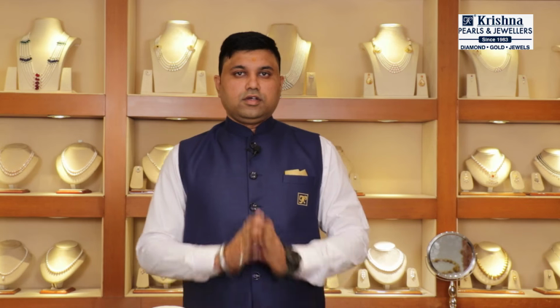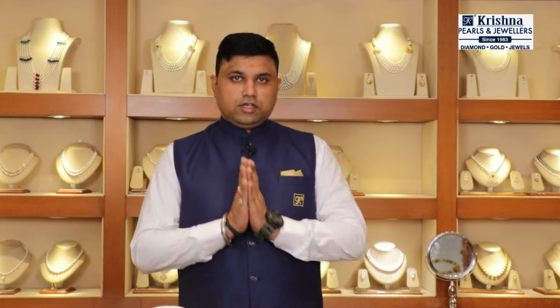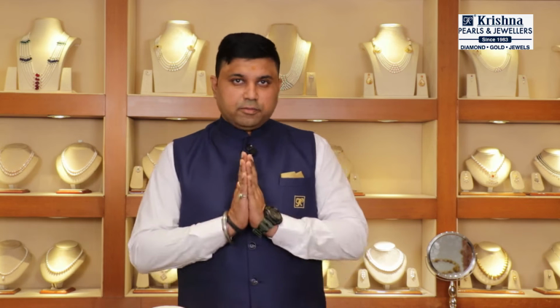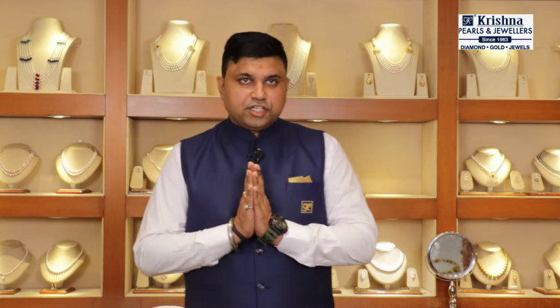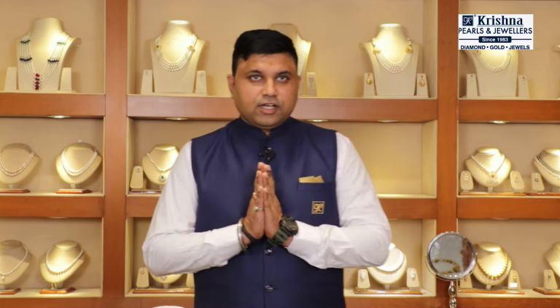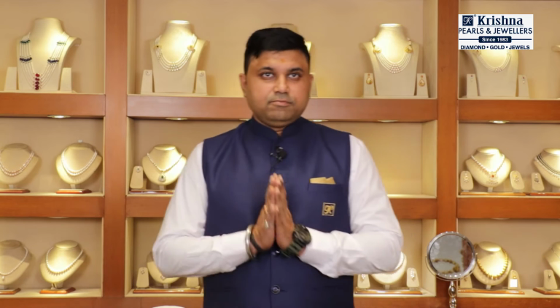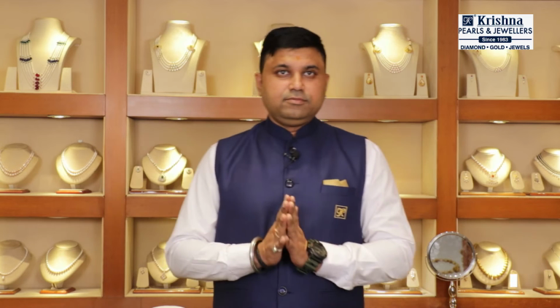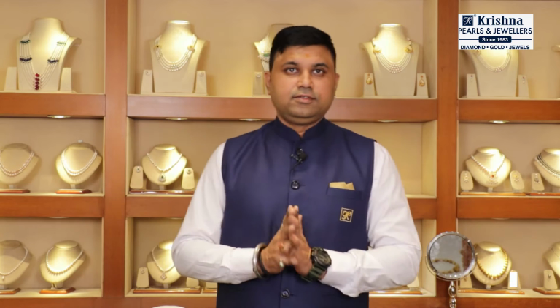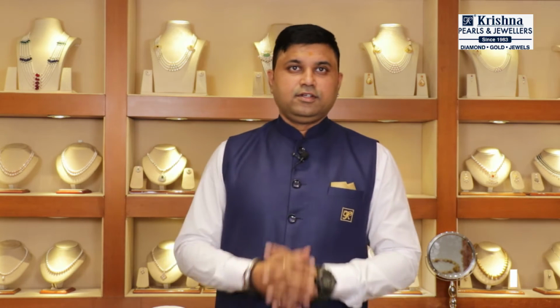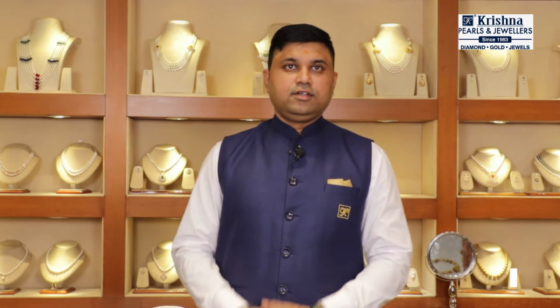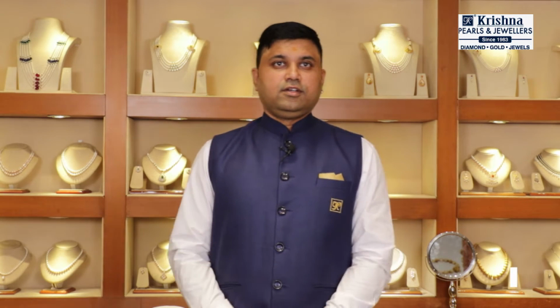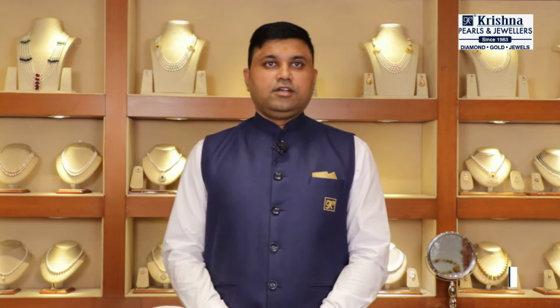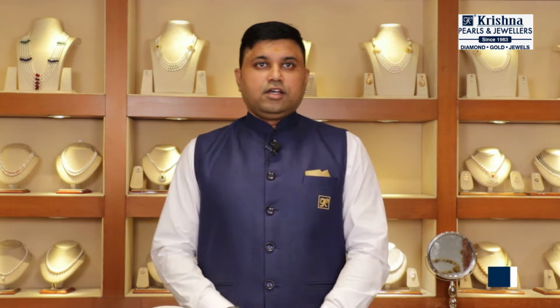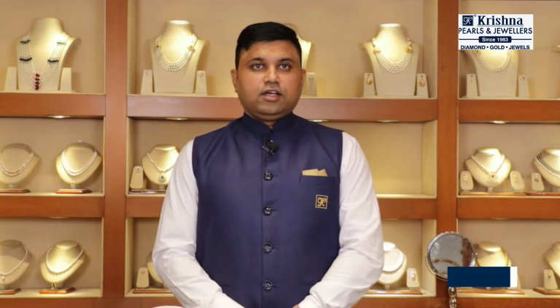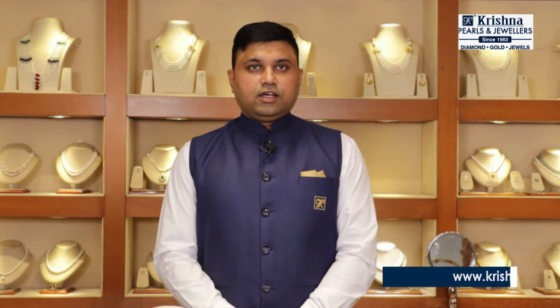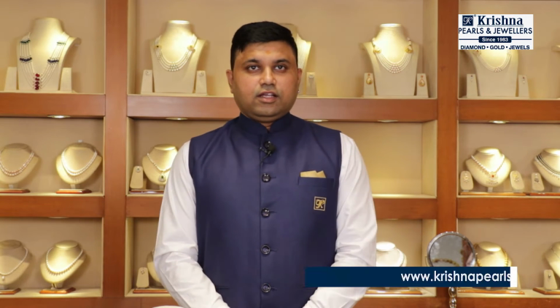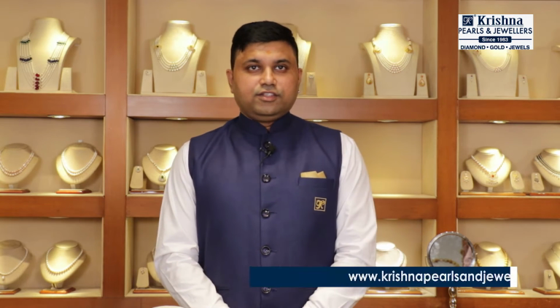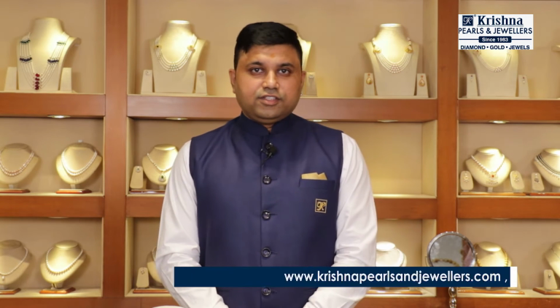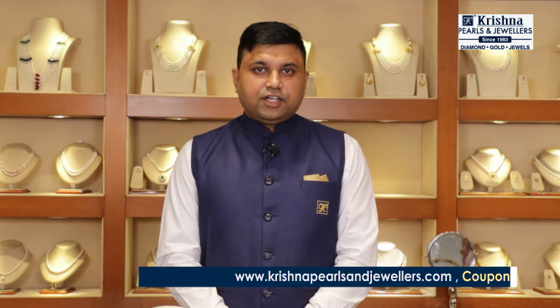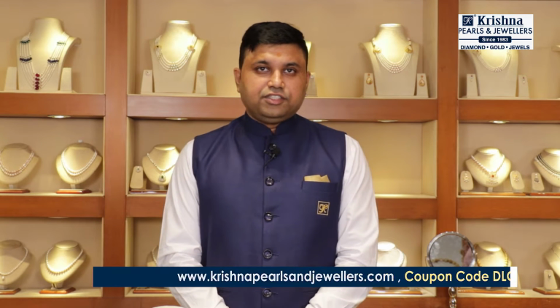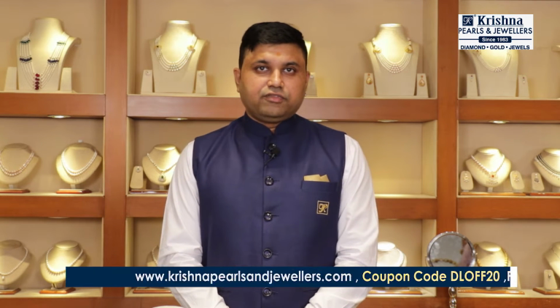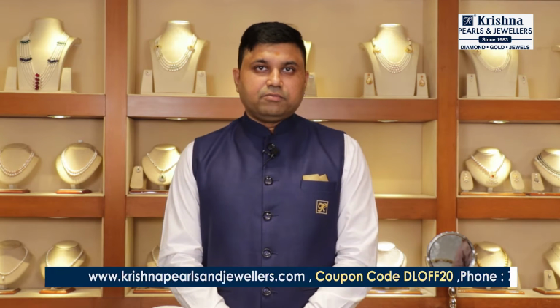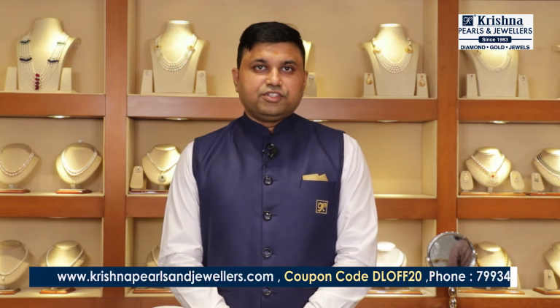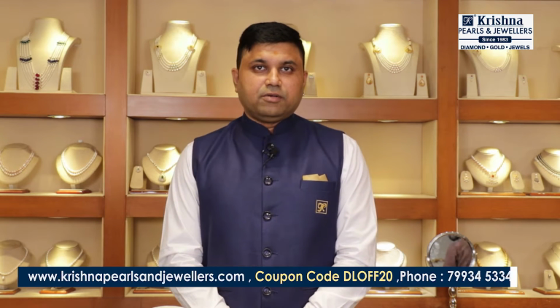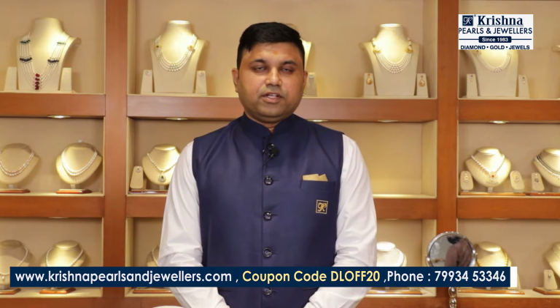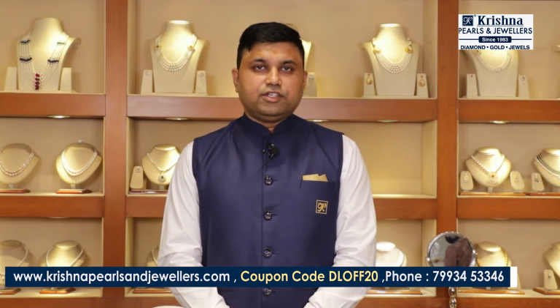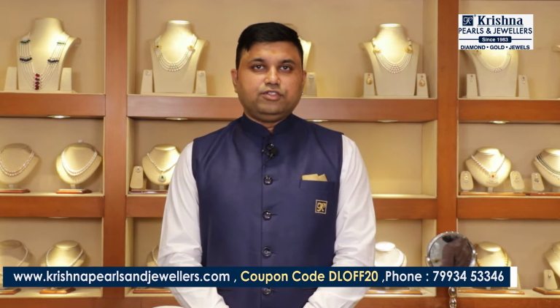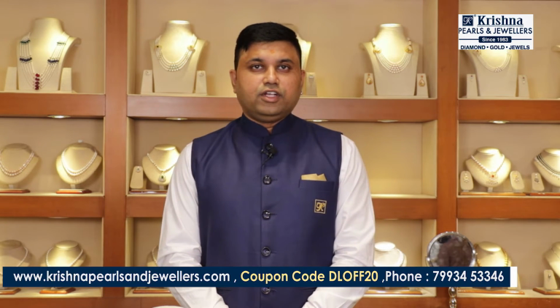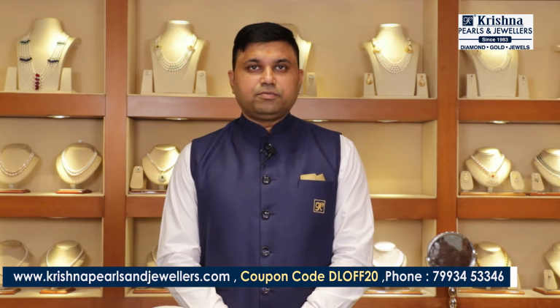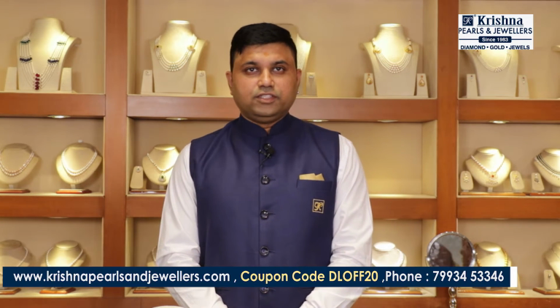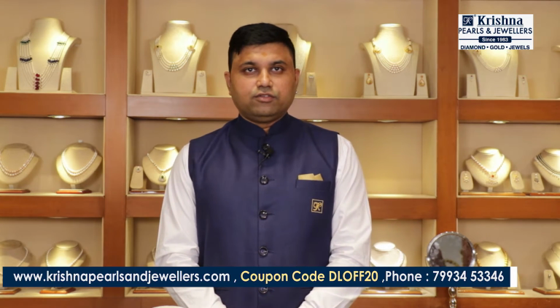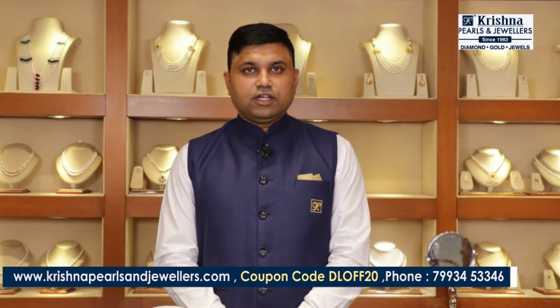Namaskaram, this is Ashish from Krishna Pearls and Jewelers, Panjagutta.